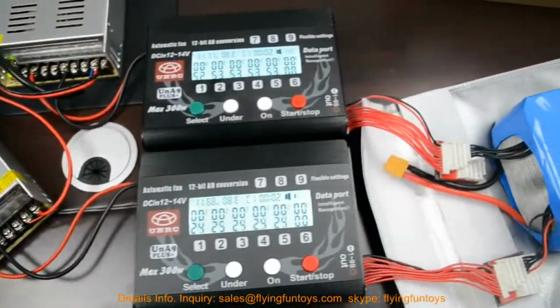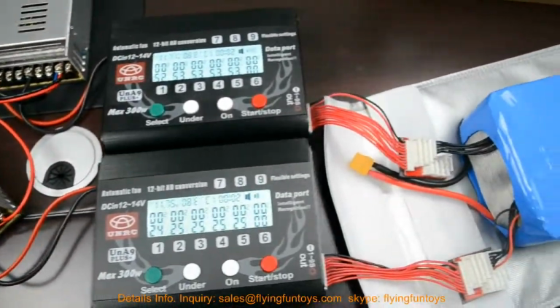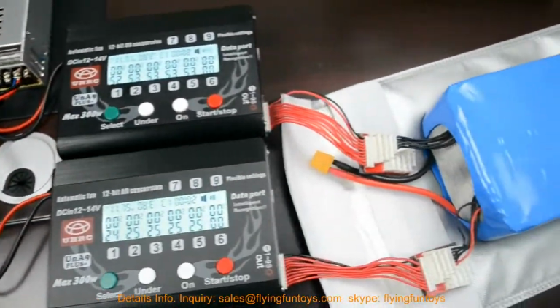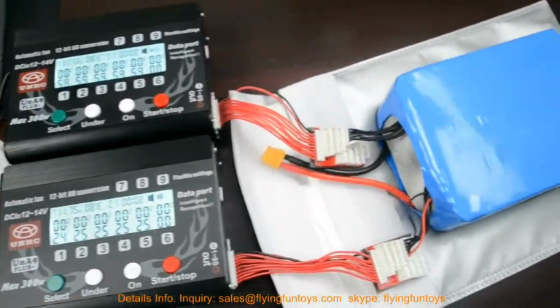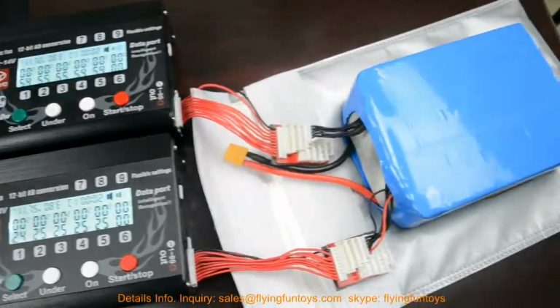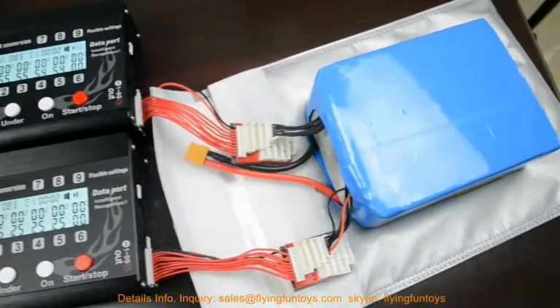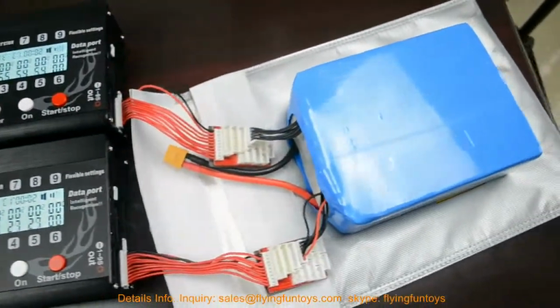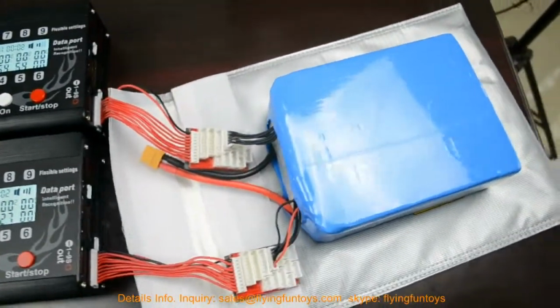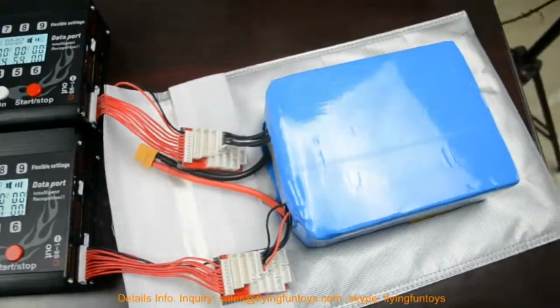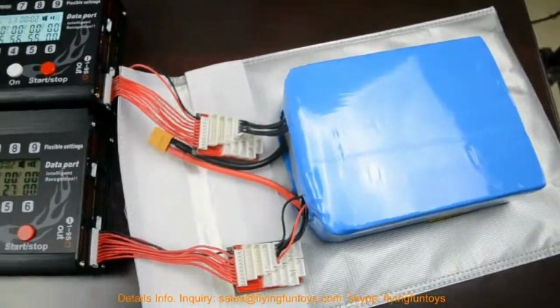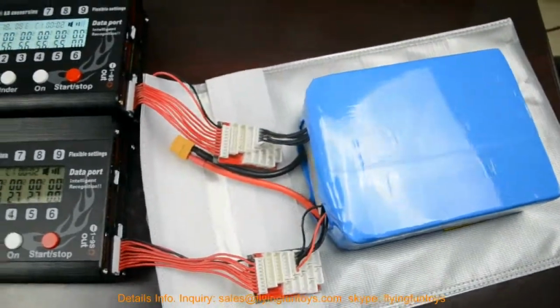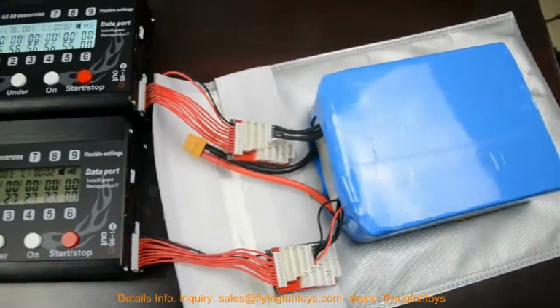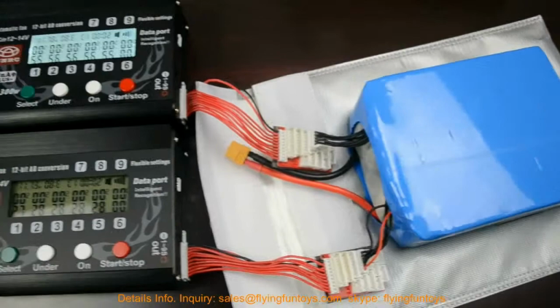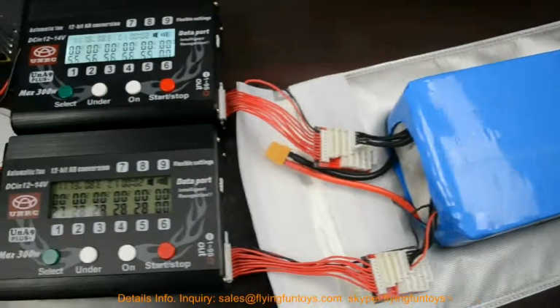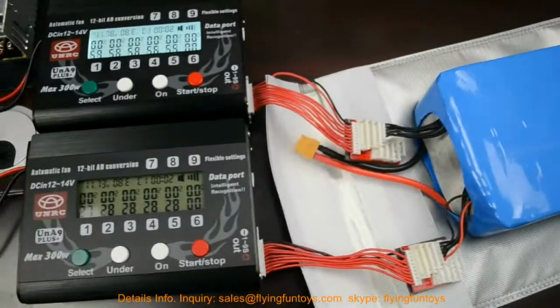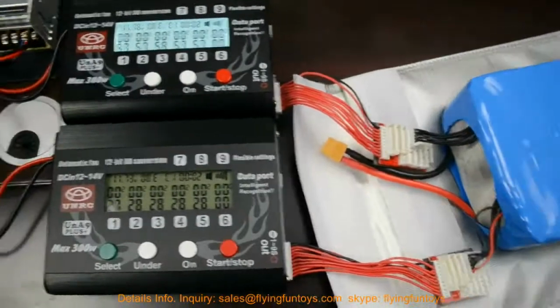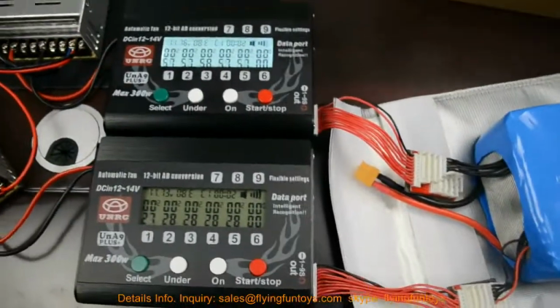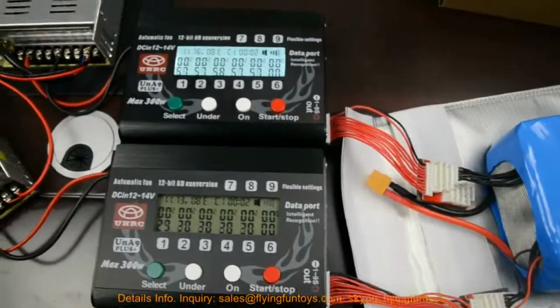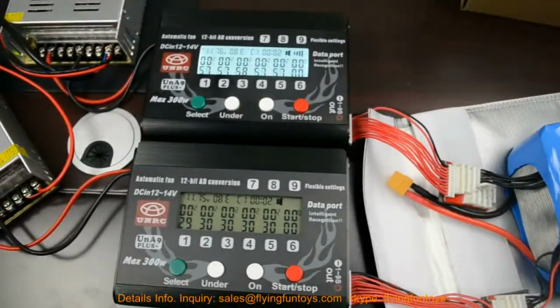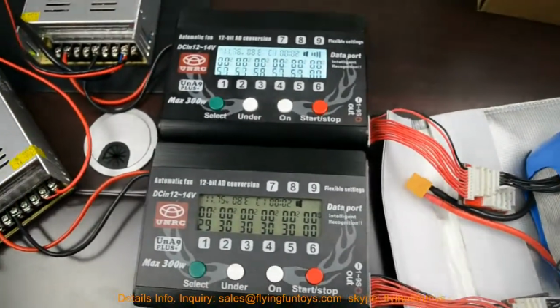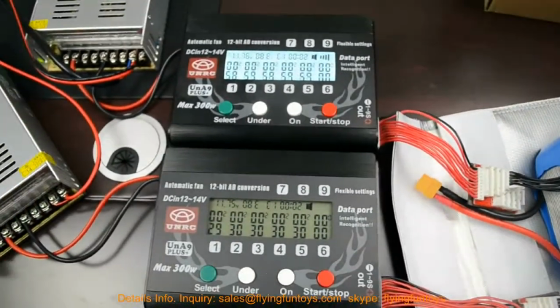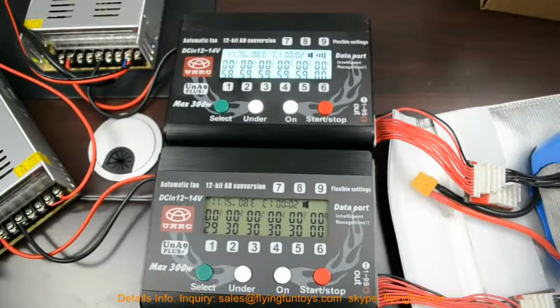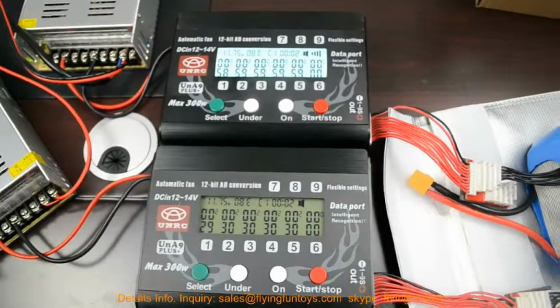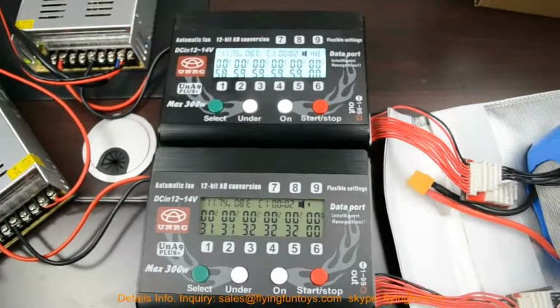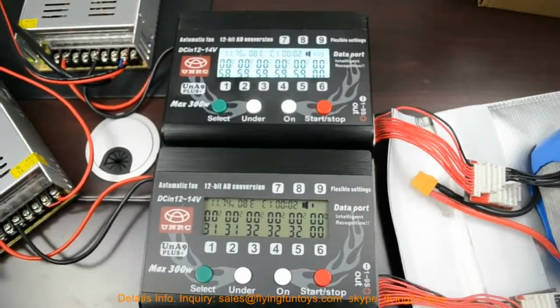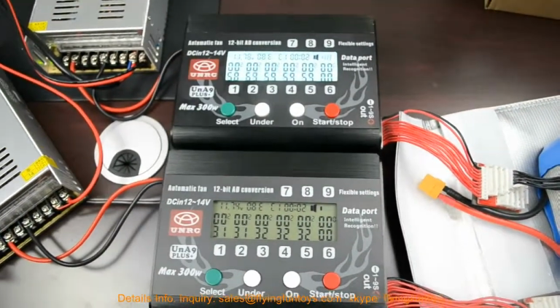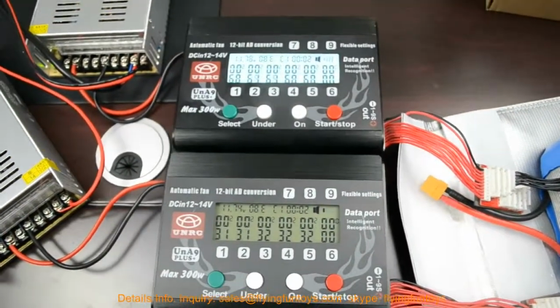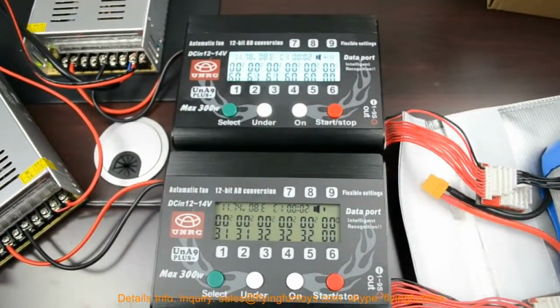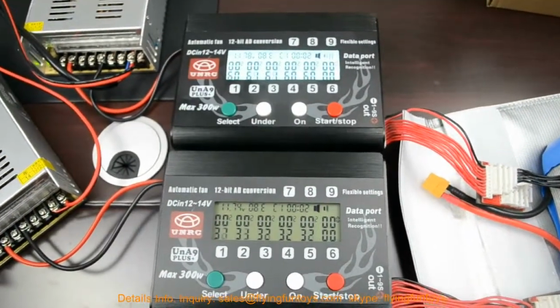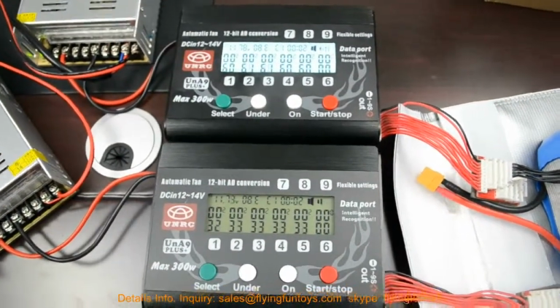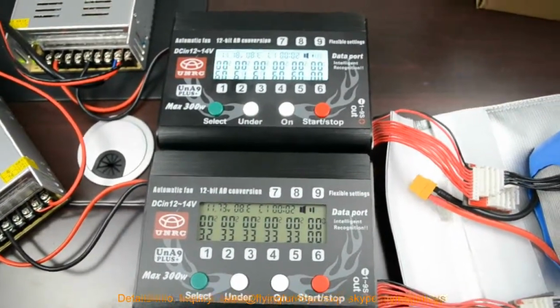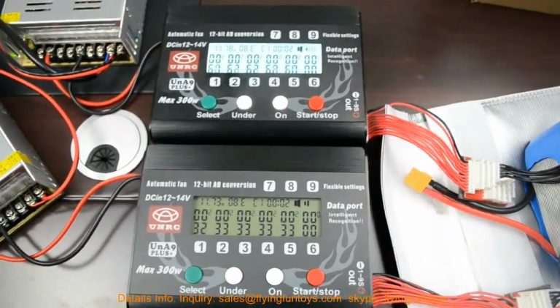To charge a 10S battery, you should use two chargers — two independent chargers.